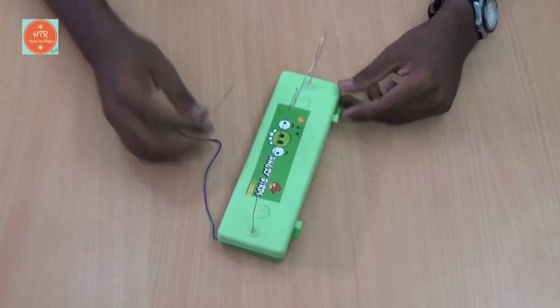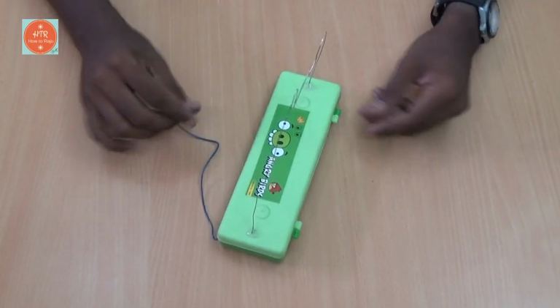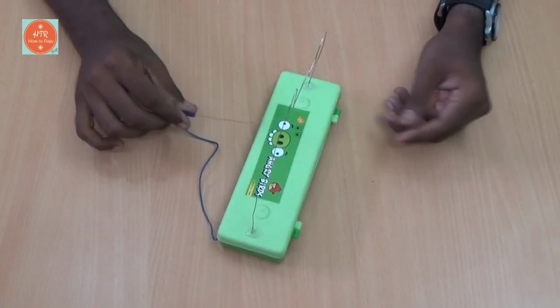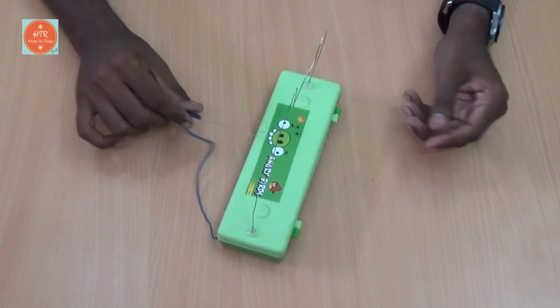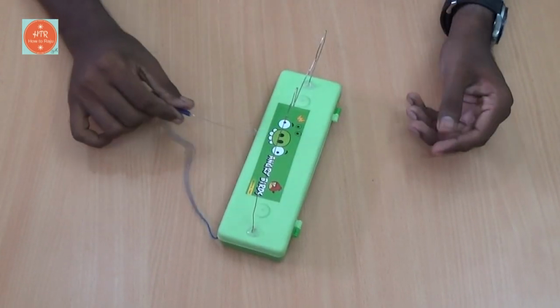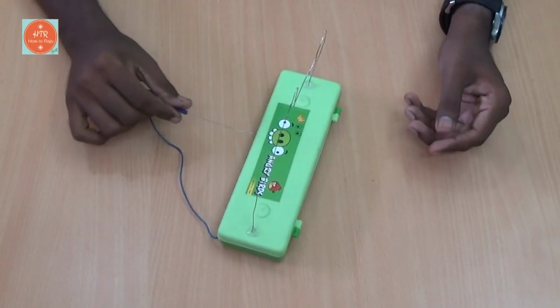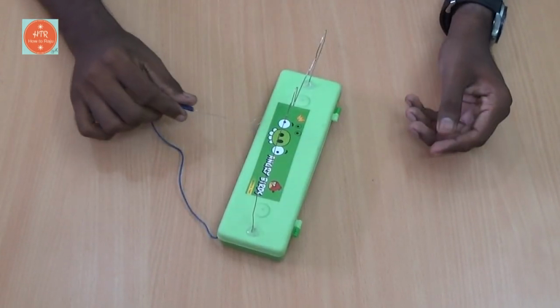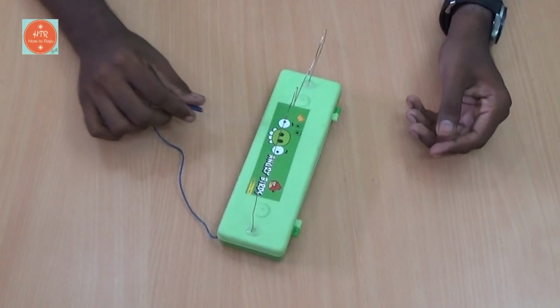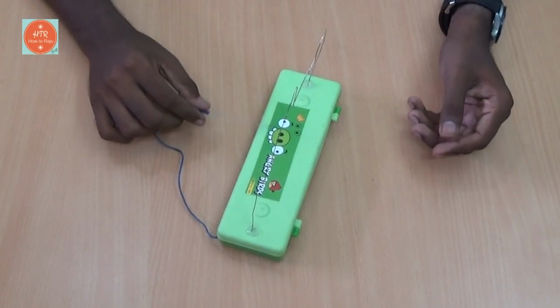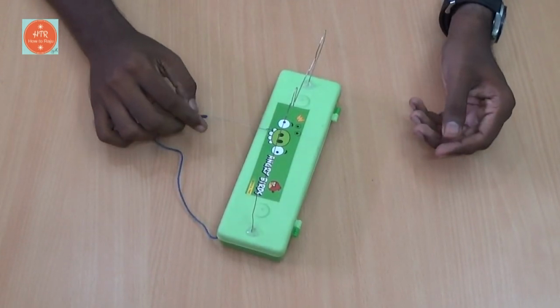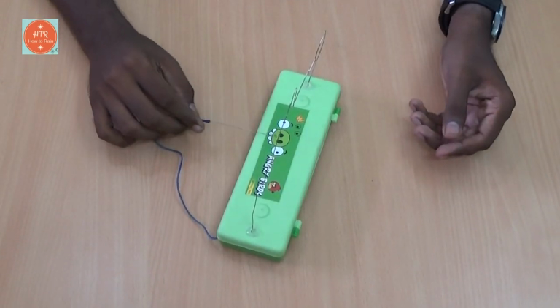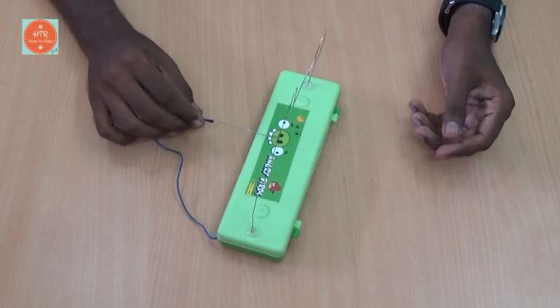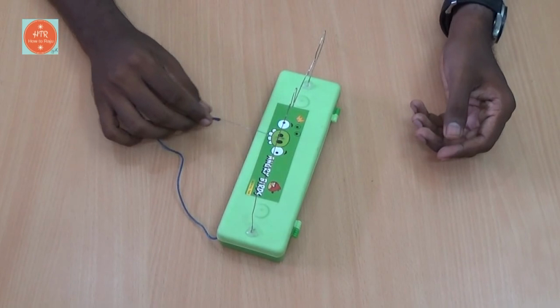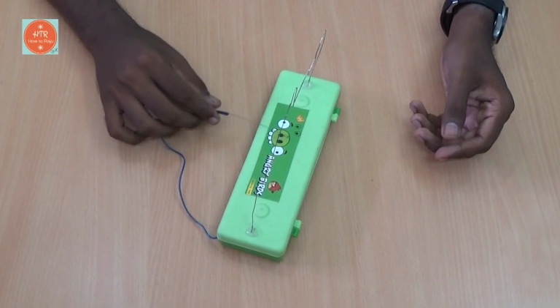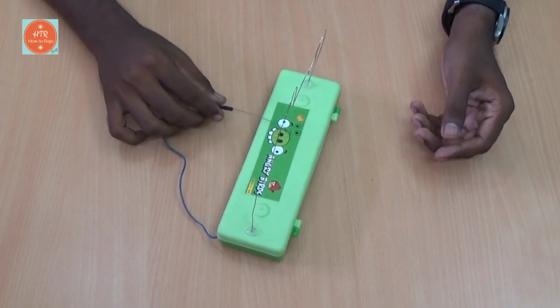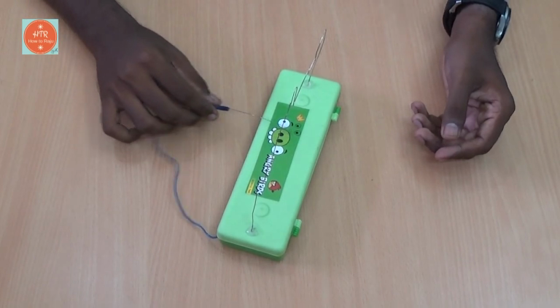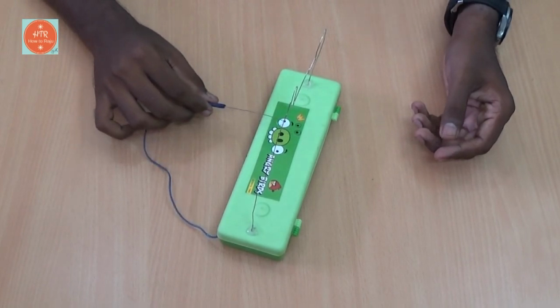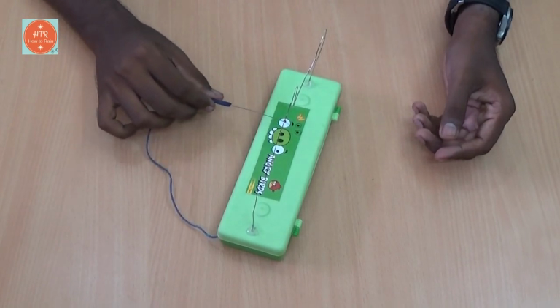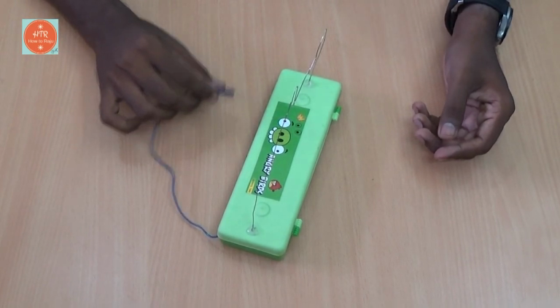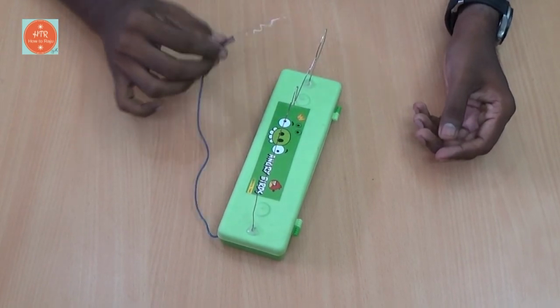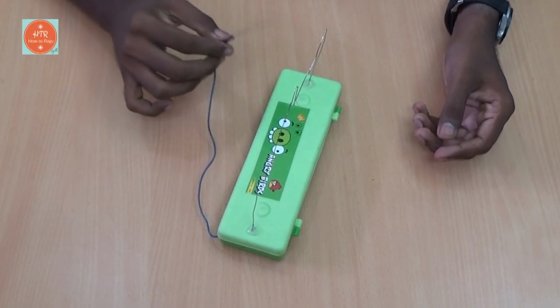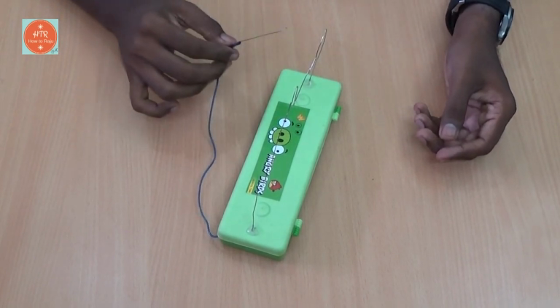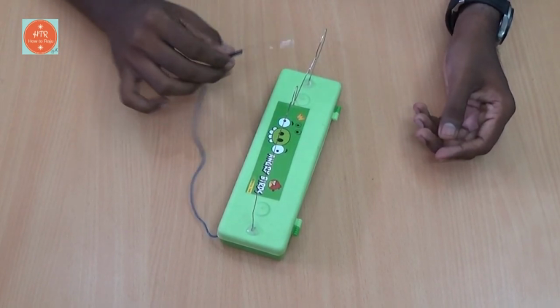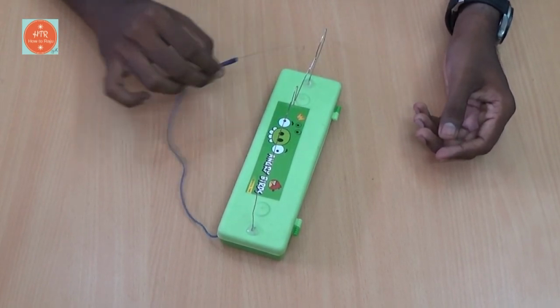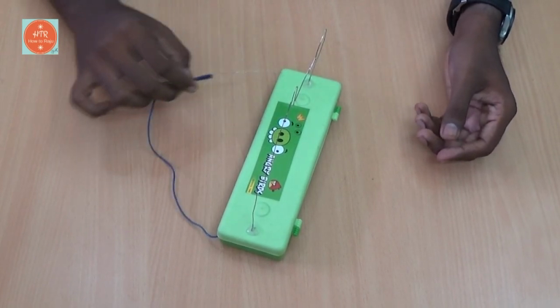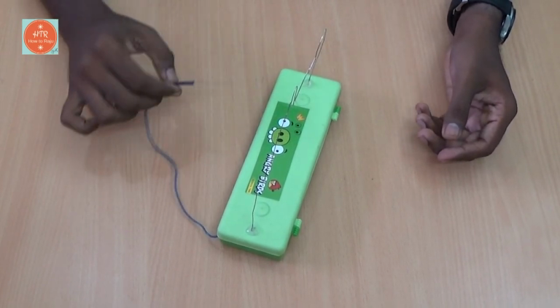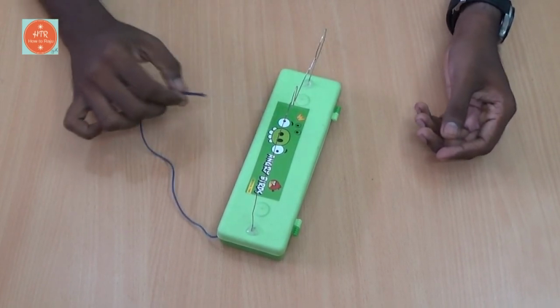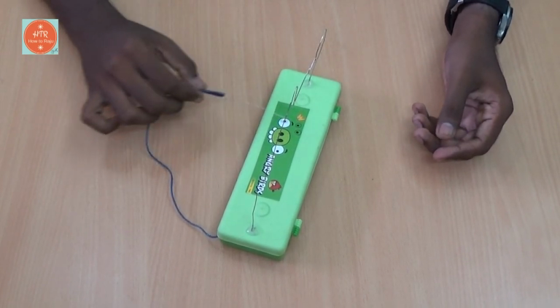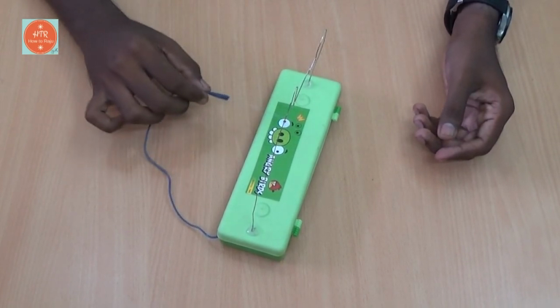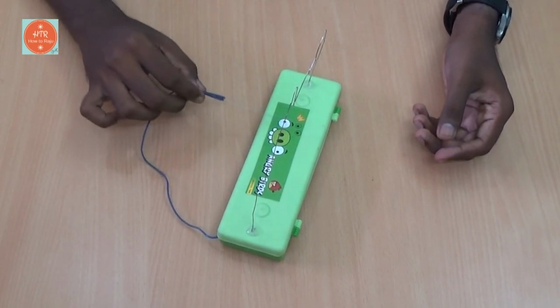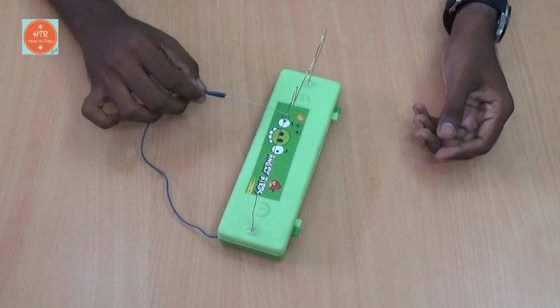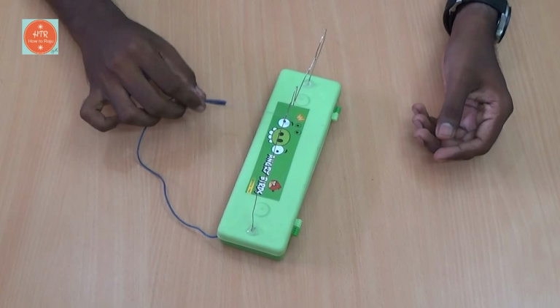Our buzz wire game is ready to use. Let's play.